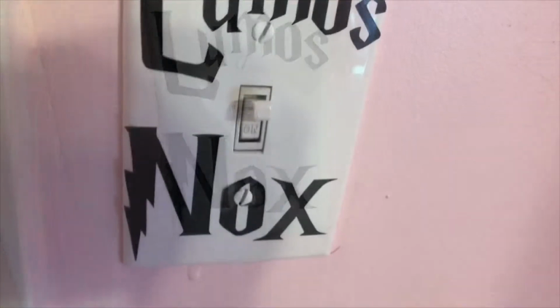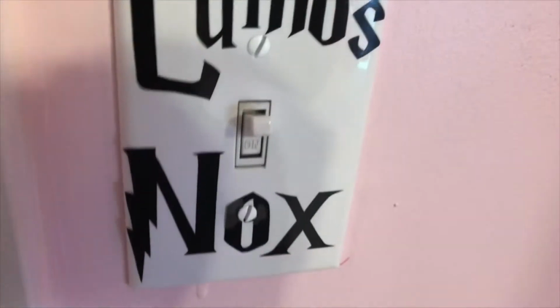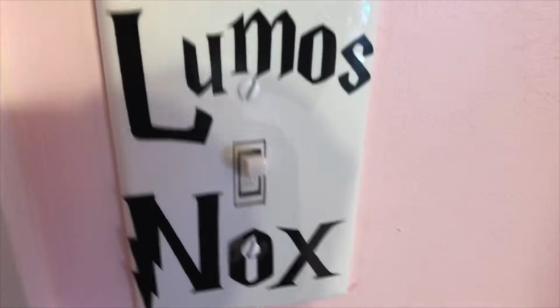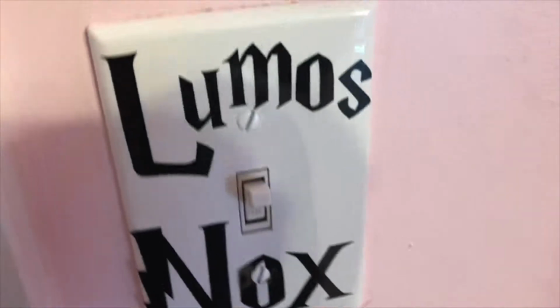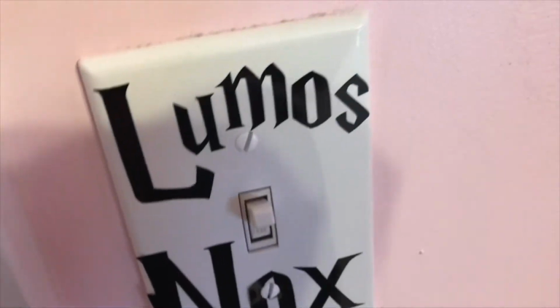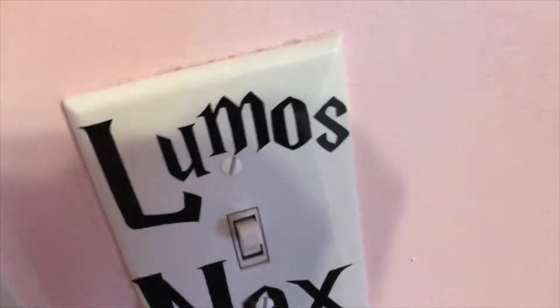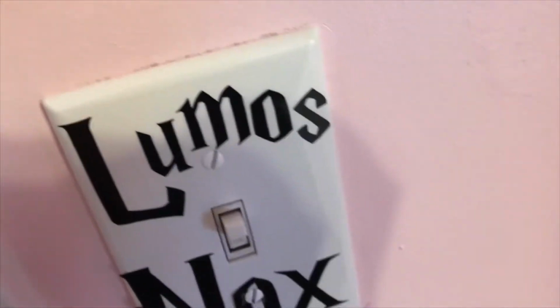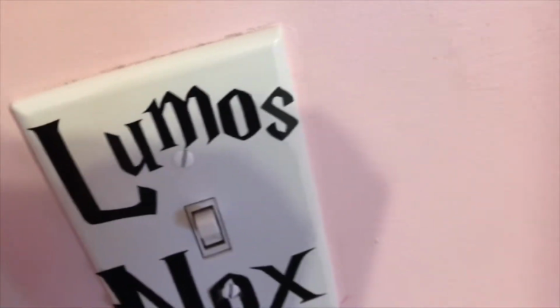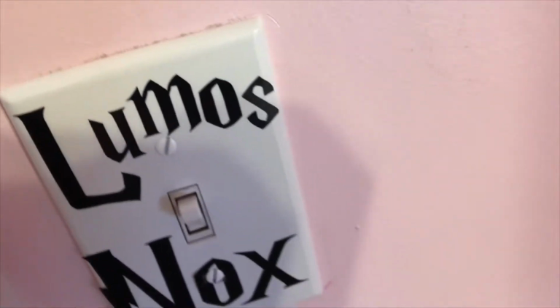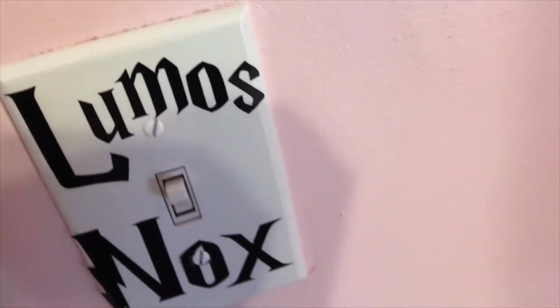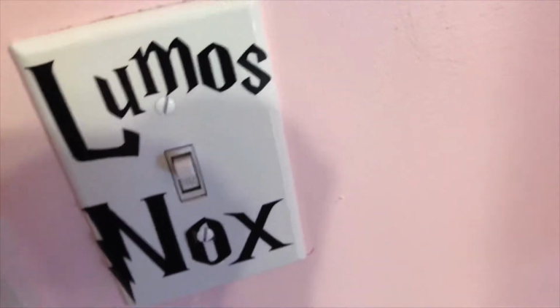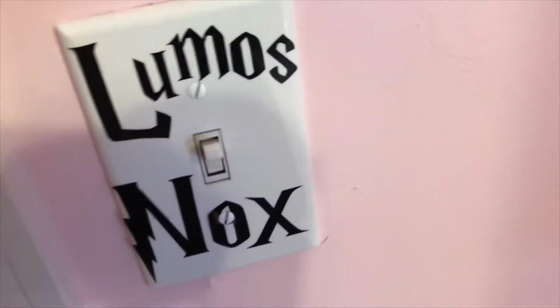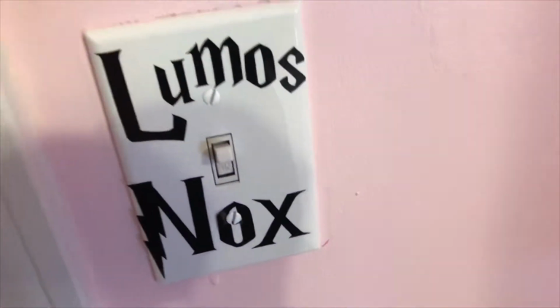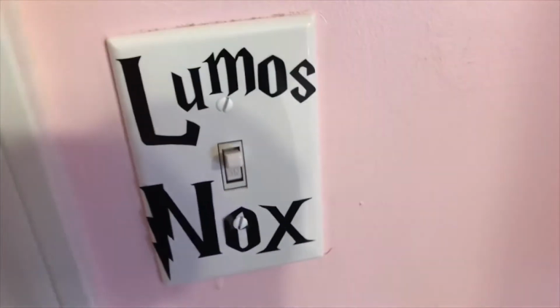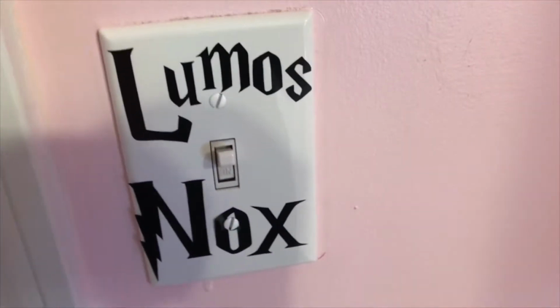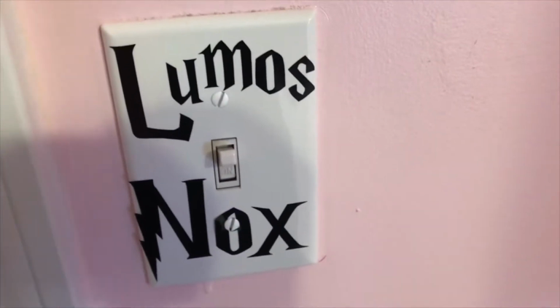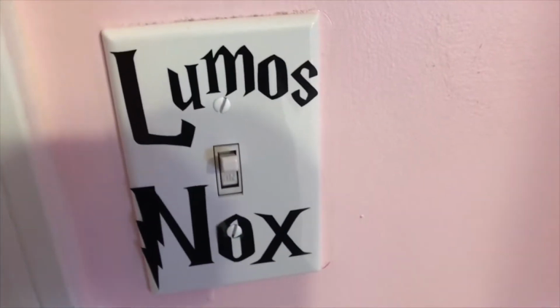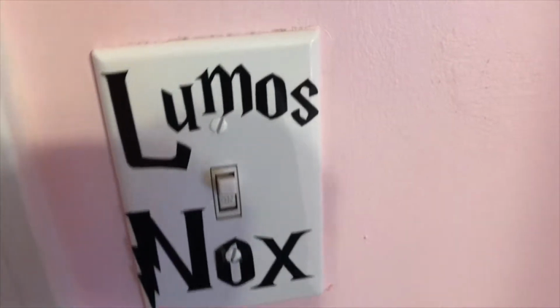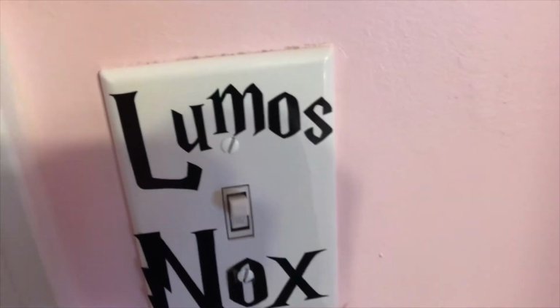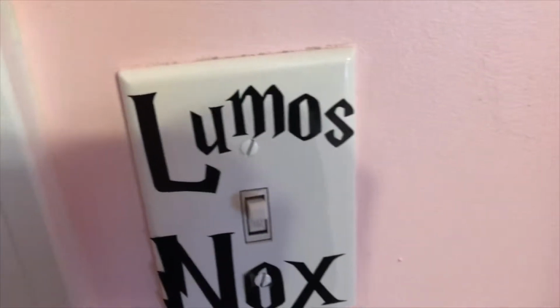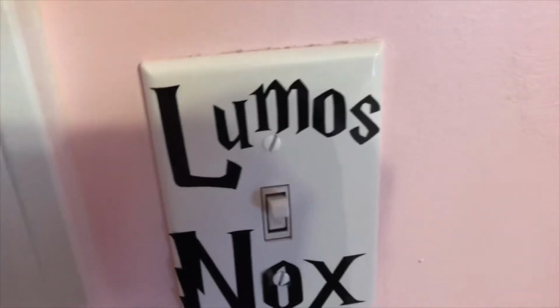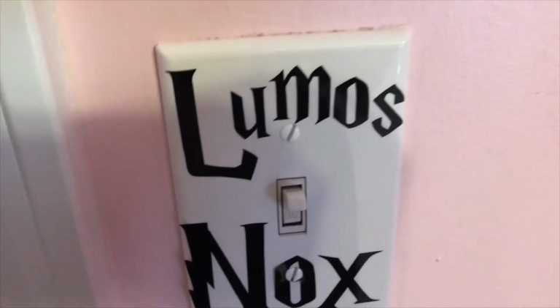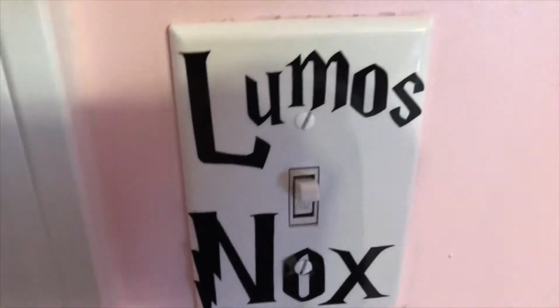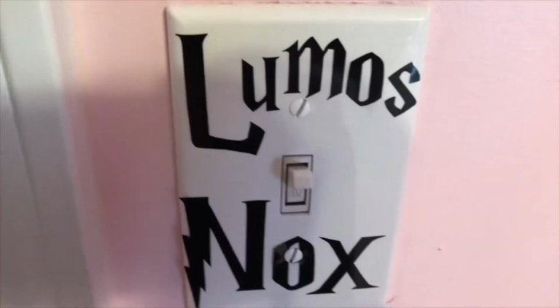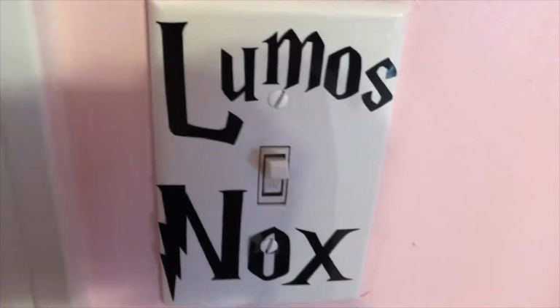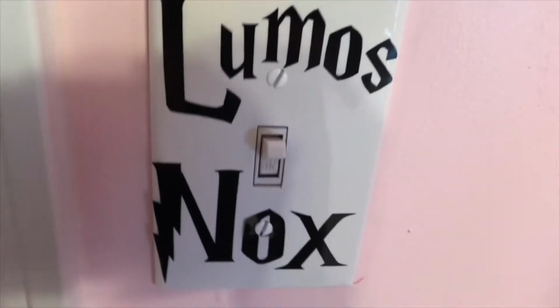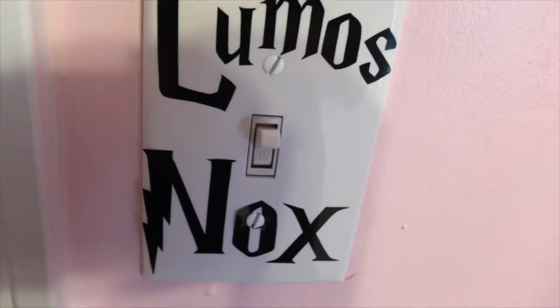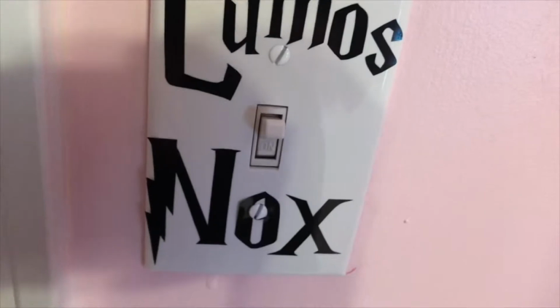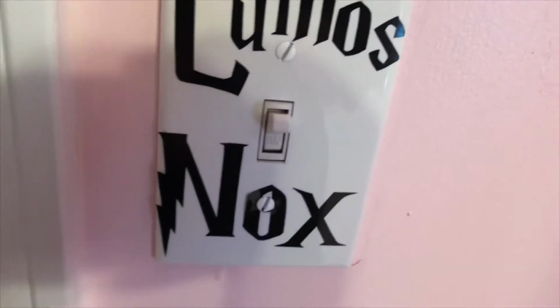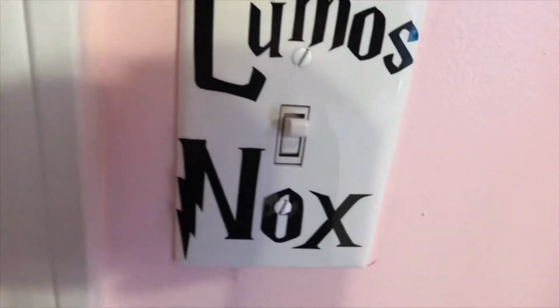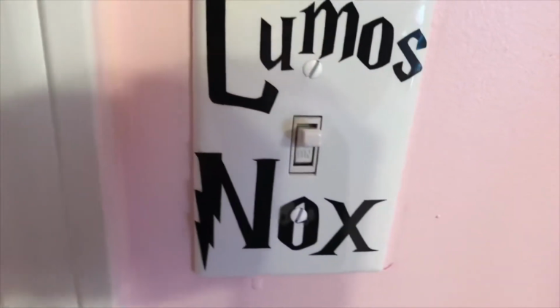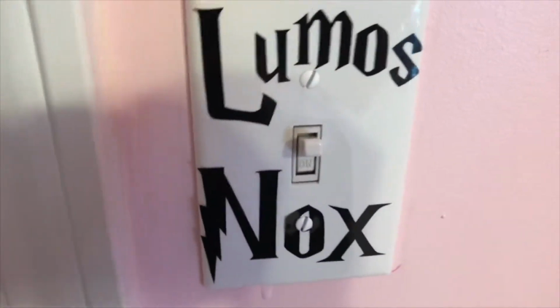Here I have my Lumos and Nox light switch — it's just a little sticker that you stick on any light switch cover.